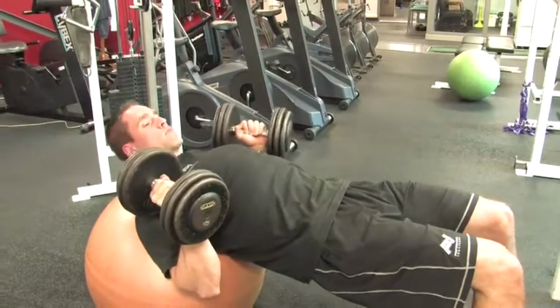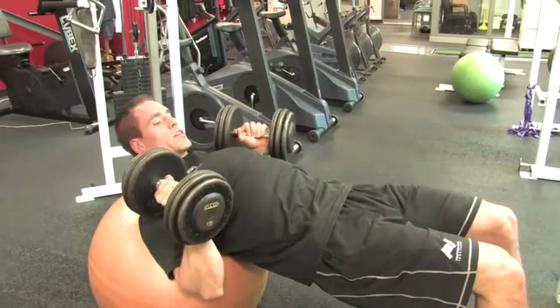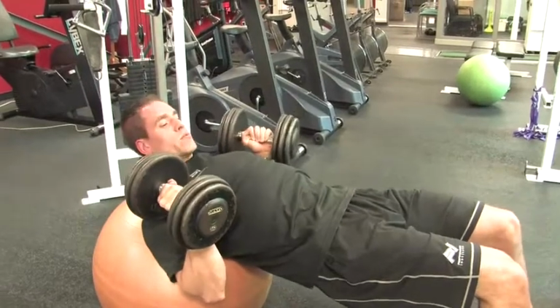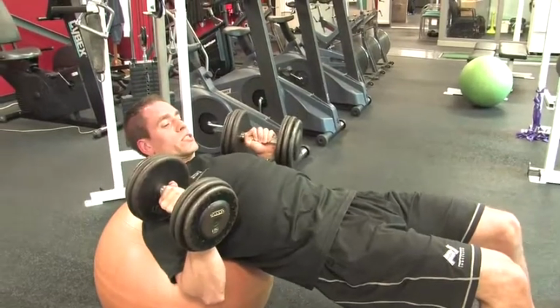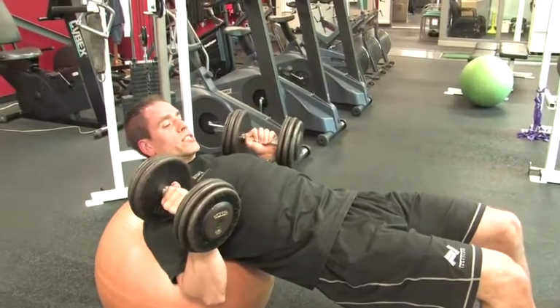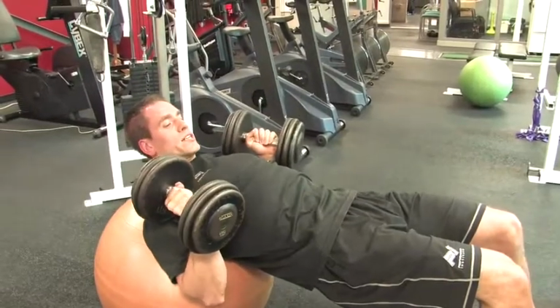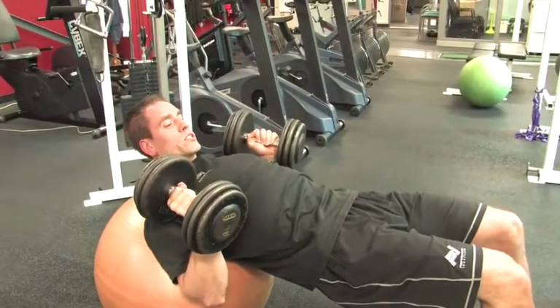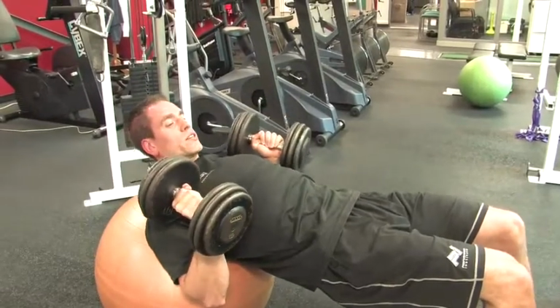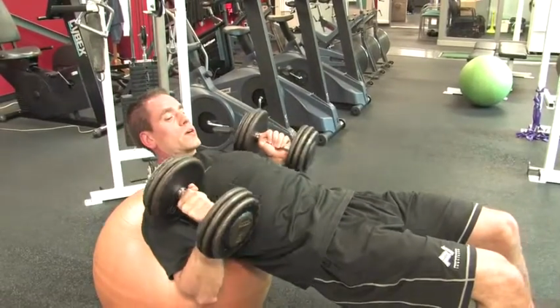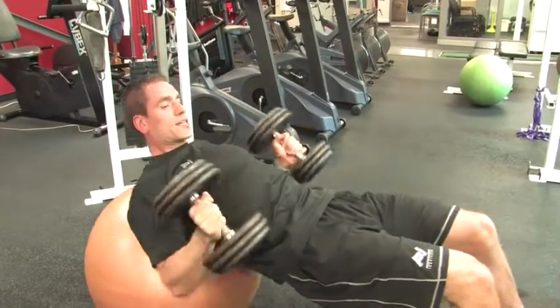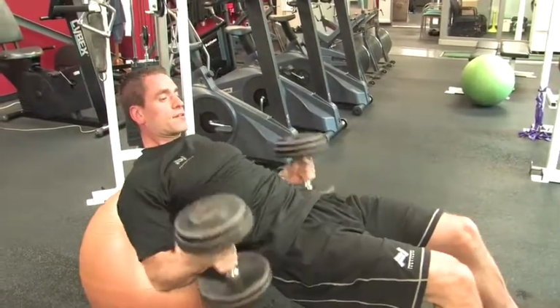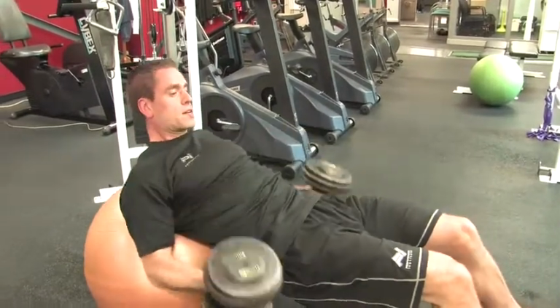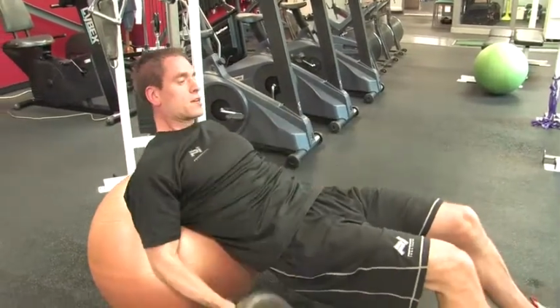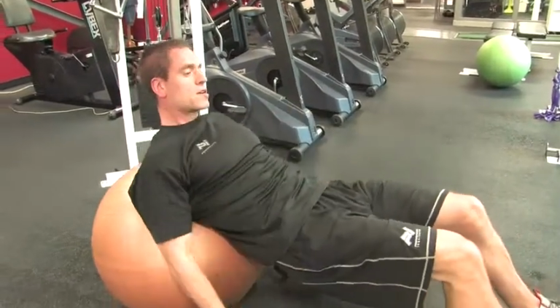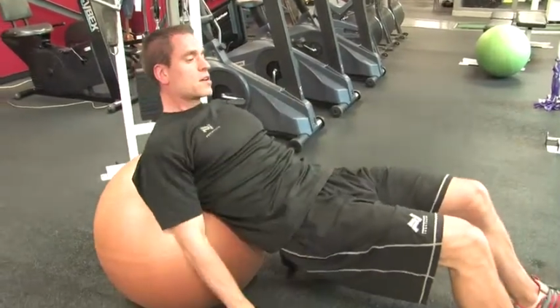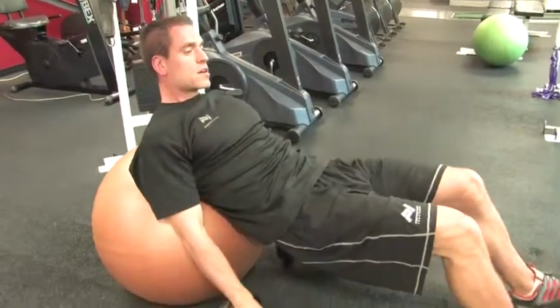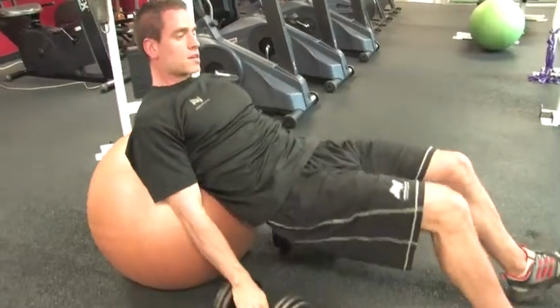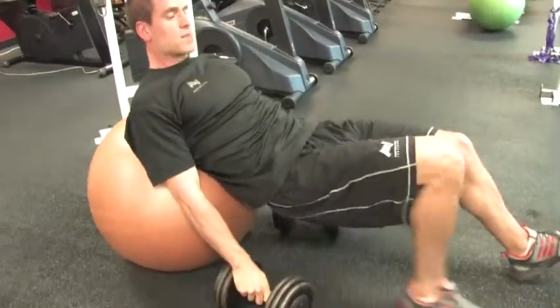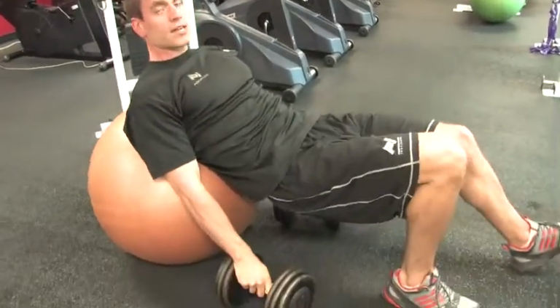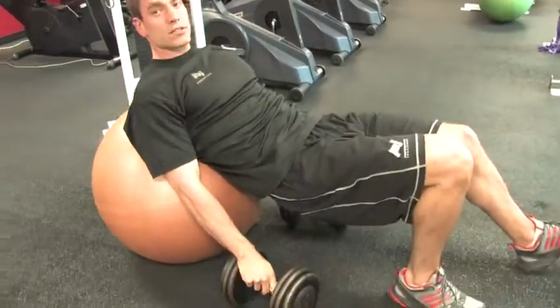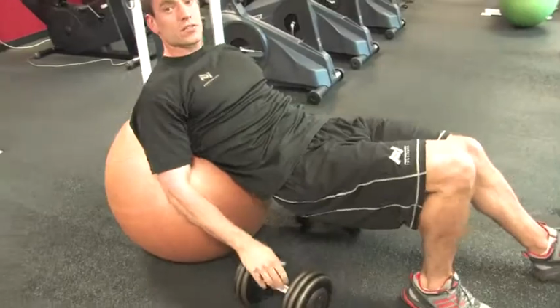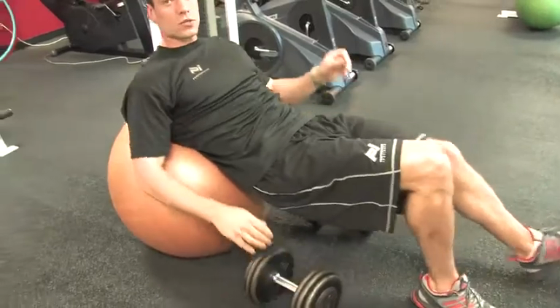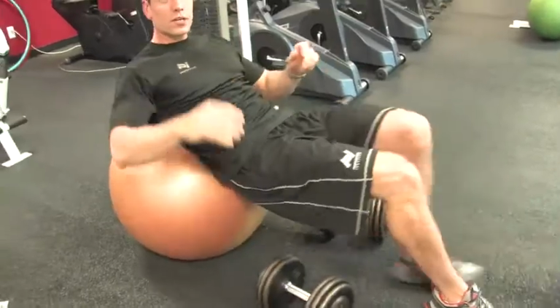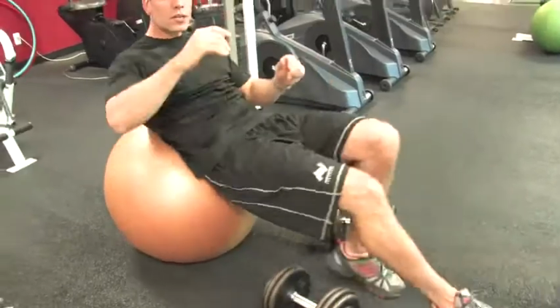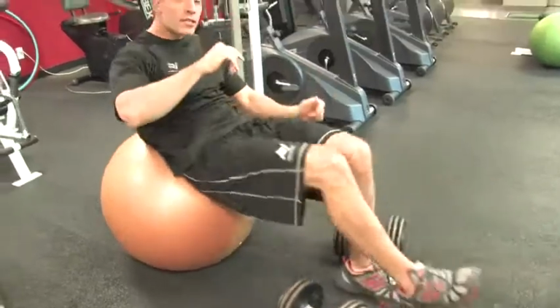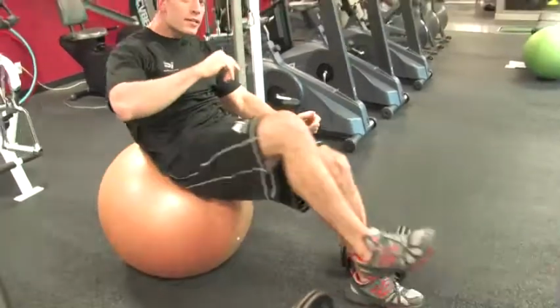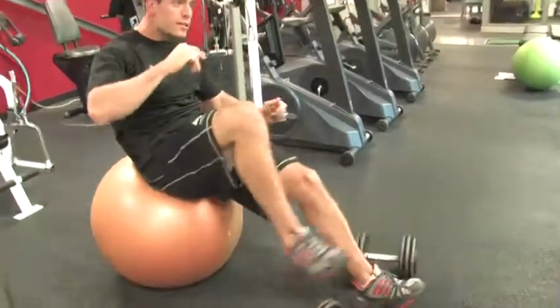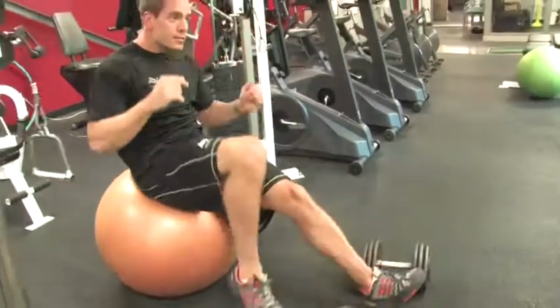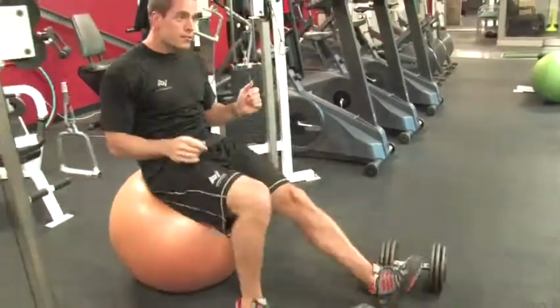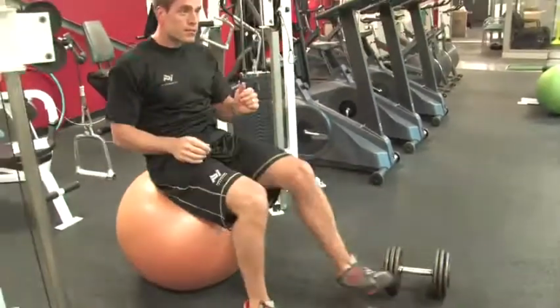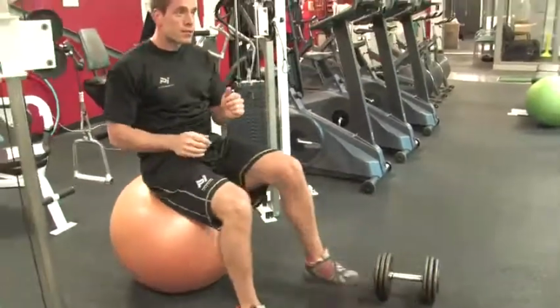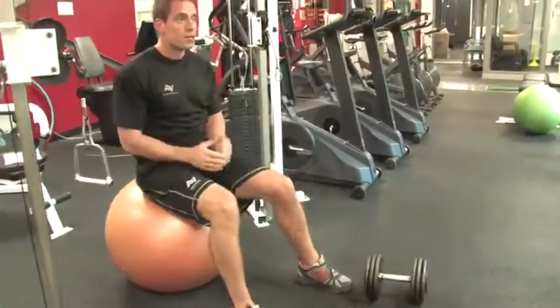Bring your elbows in tight as you let the weight down and back down to the floor.